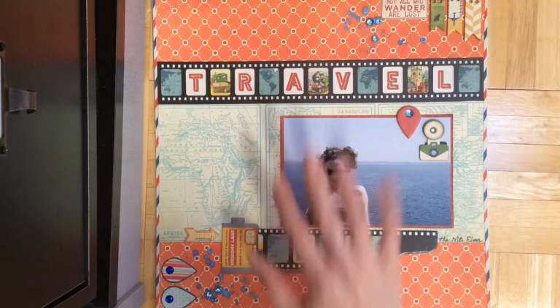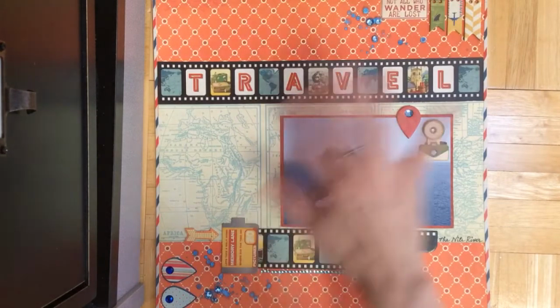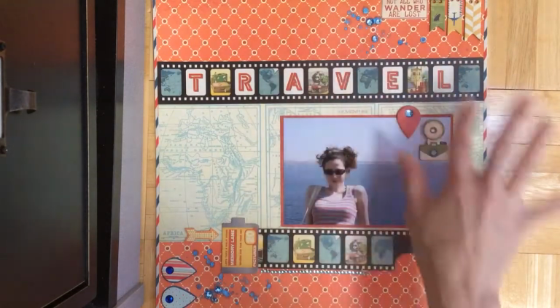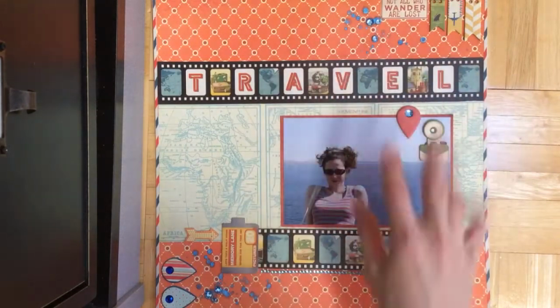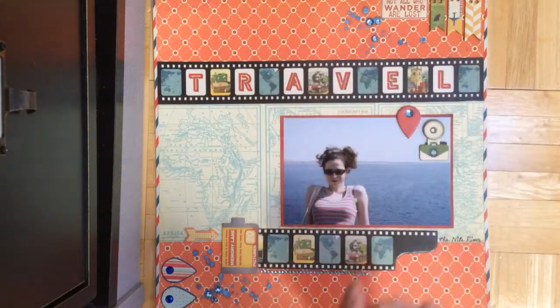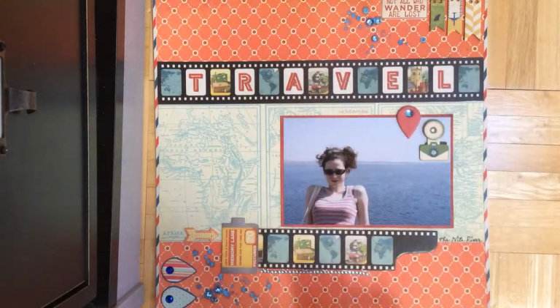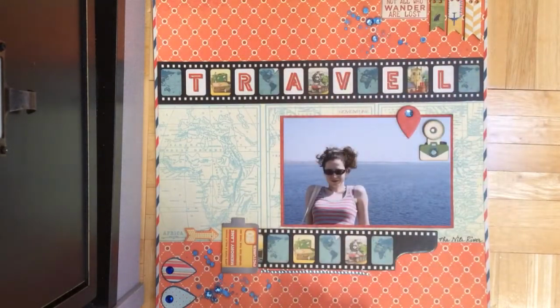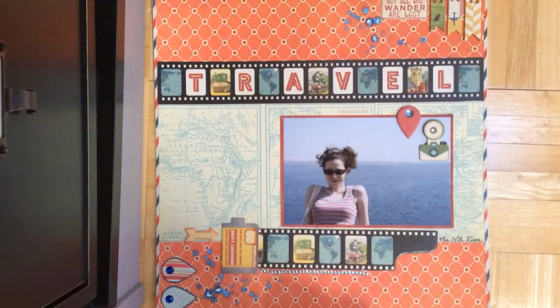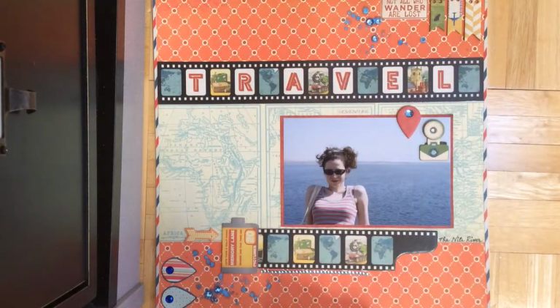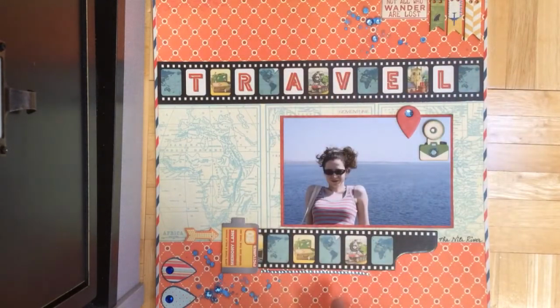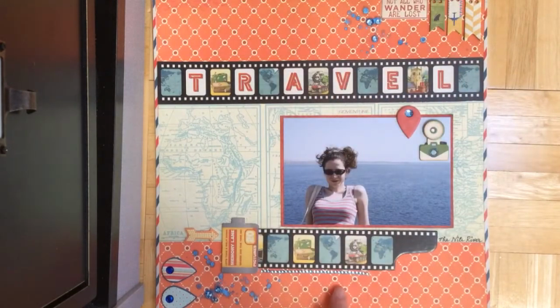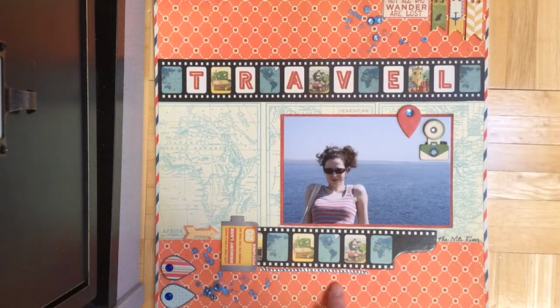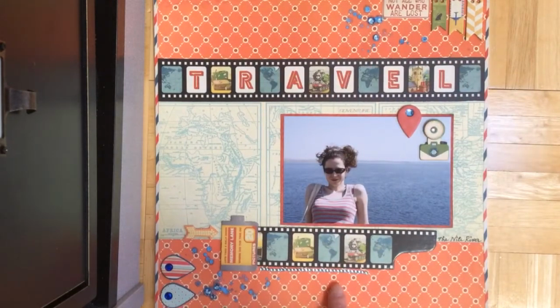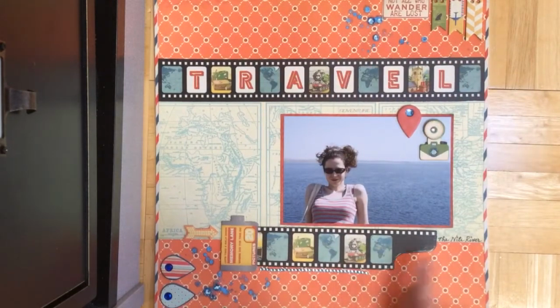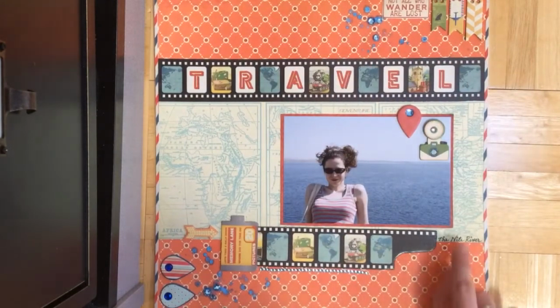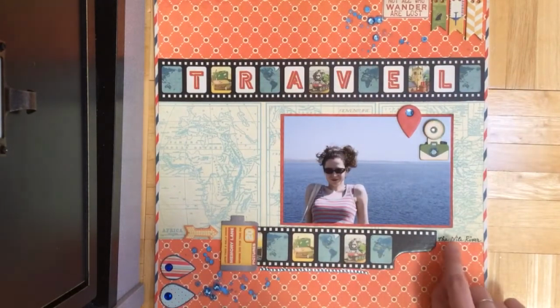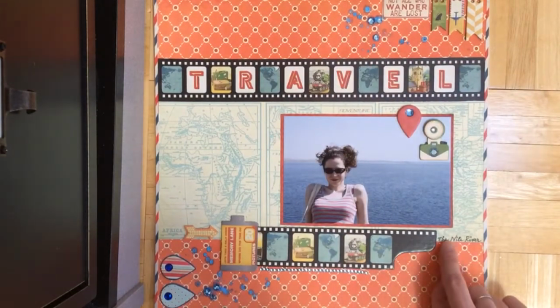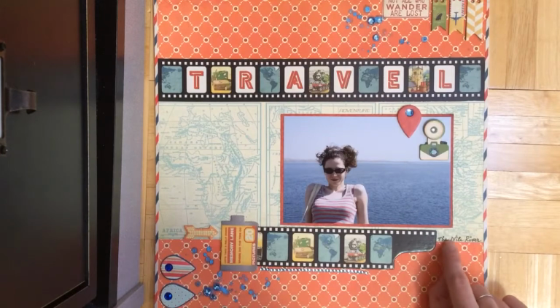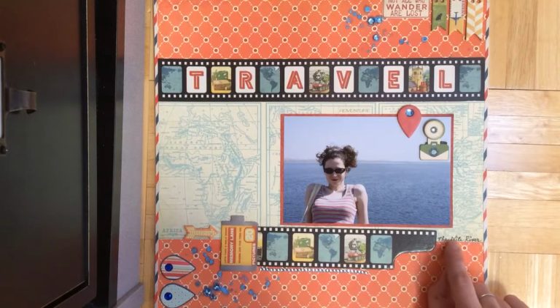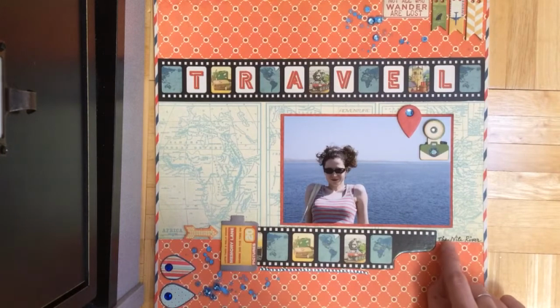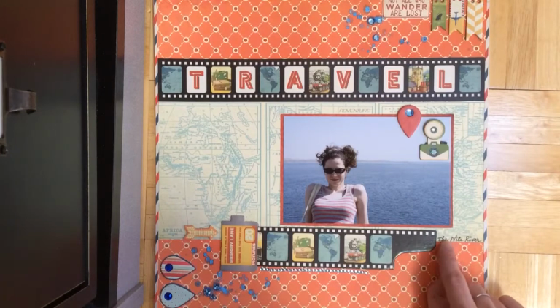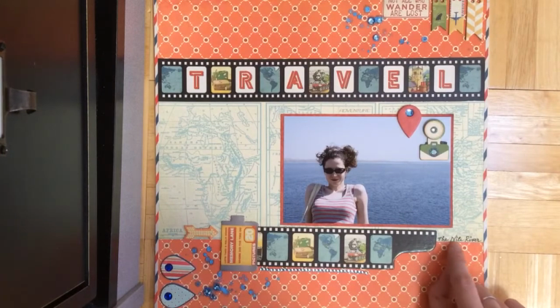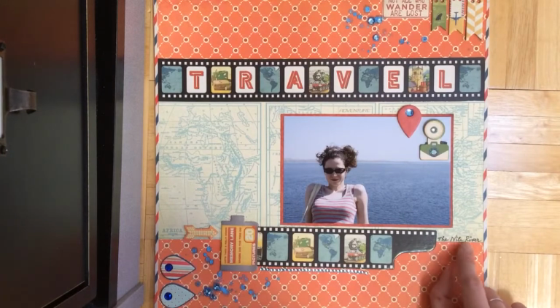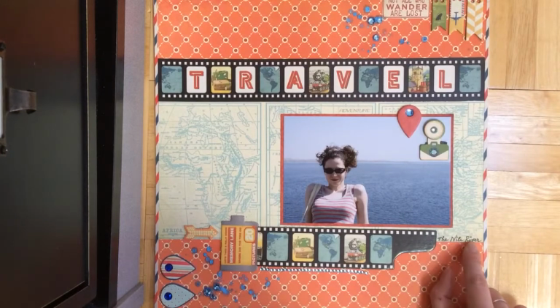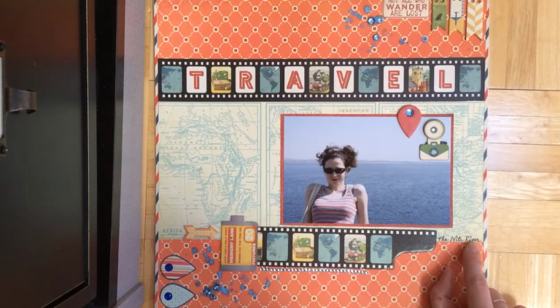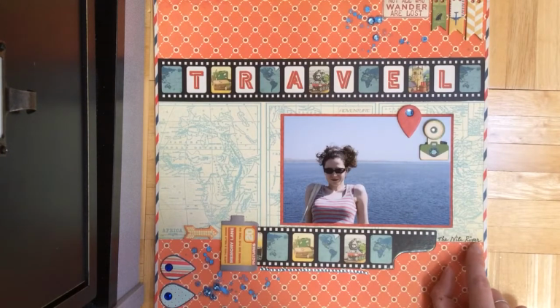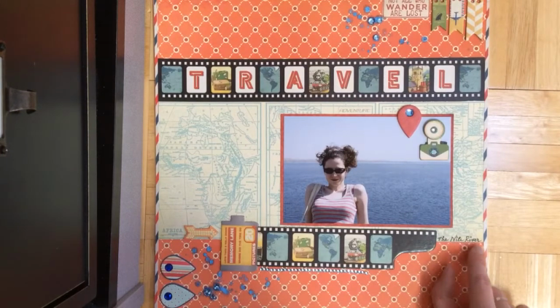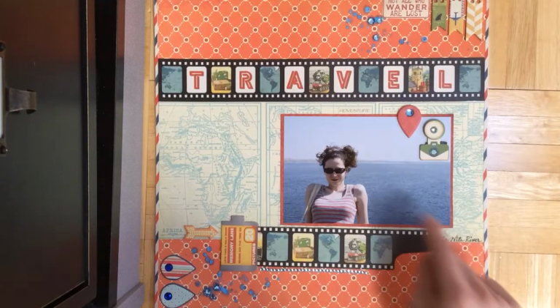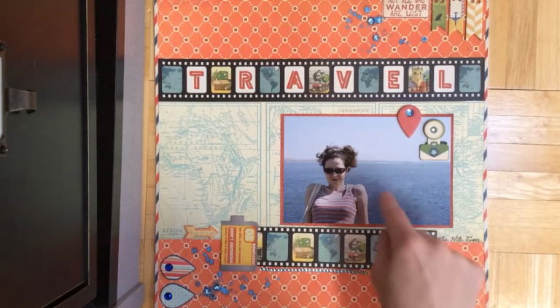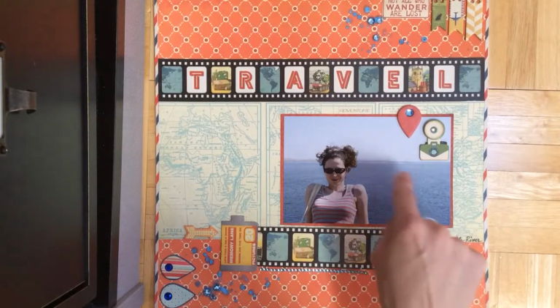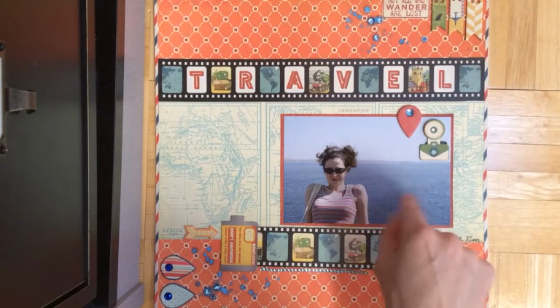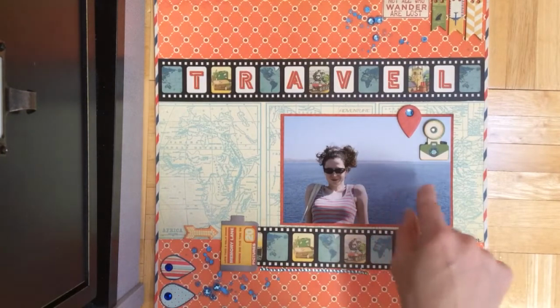I didn't want to draw attention to that area. And it says the Nile River right there.